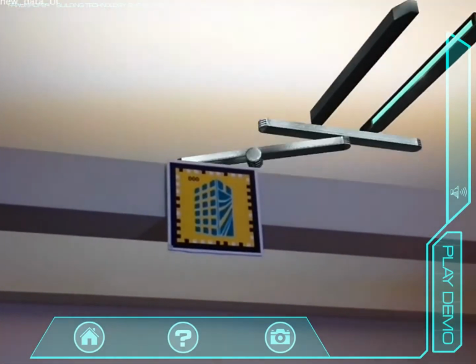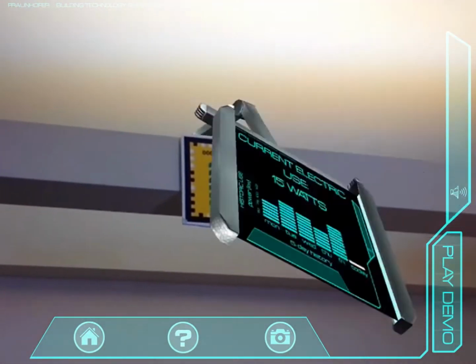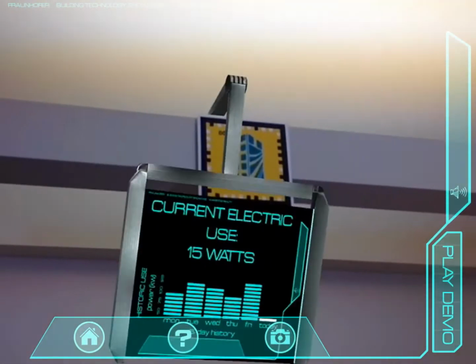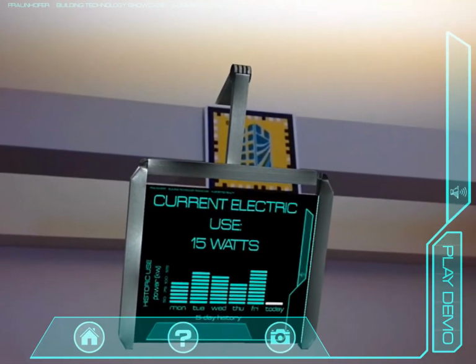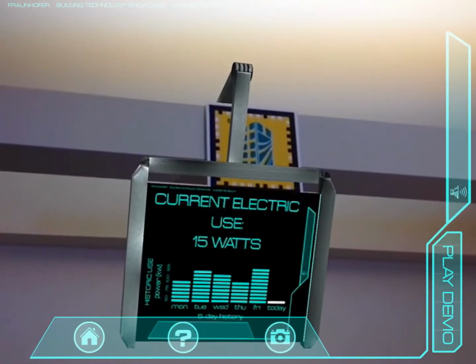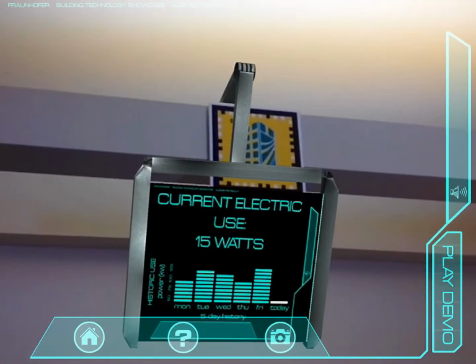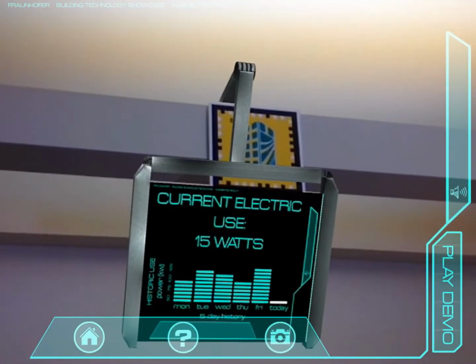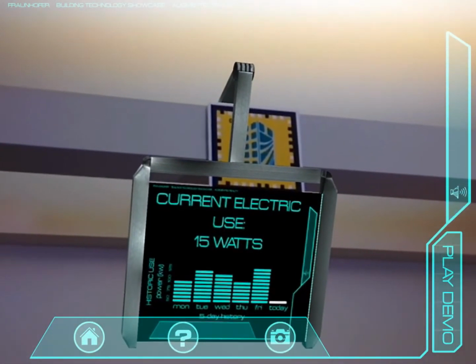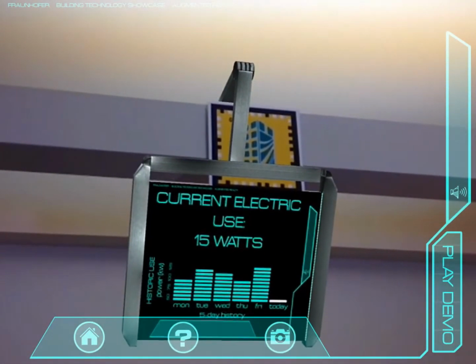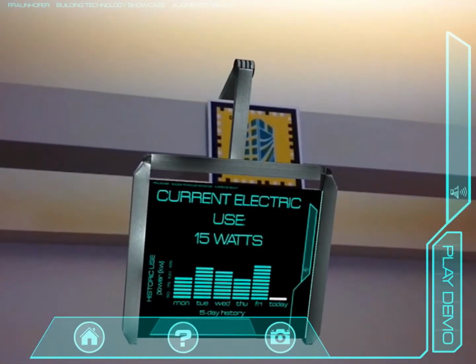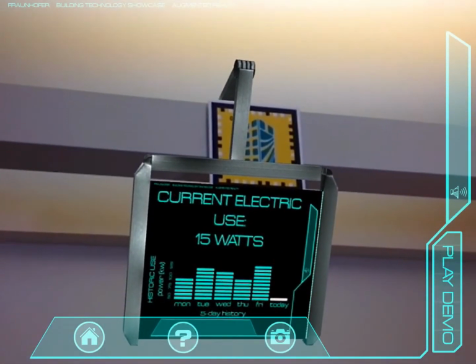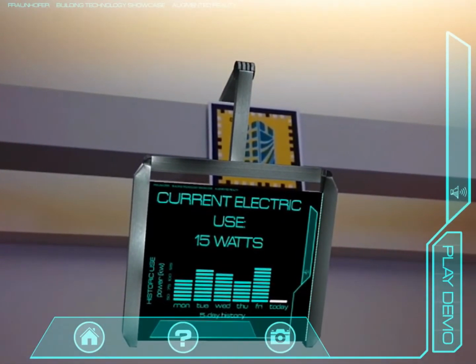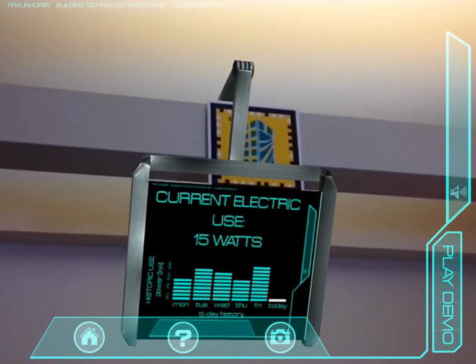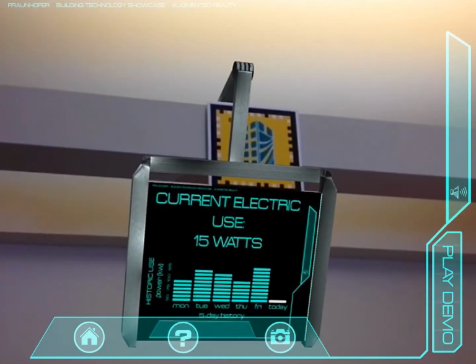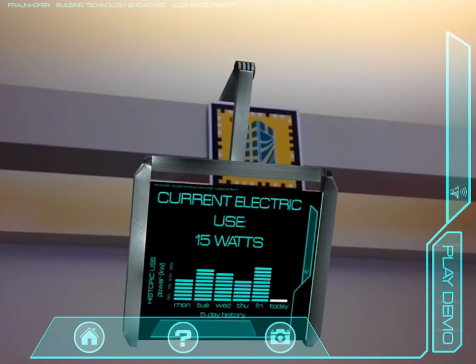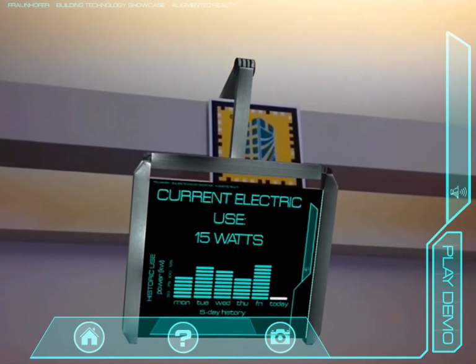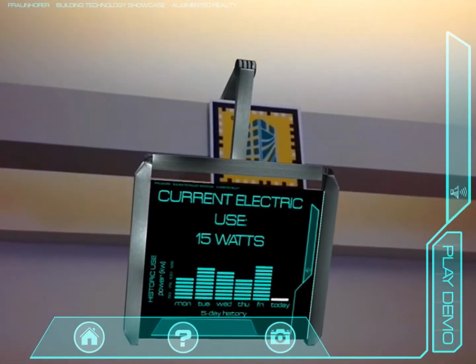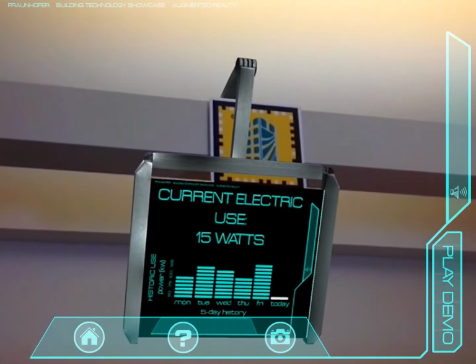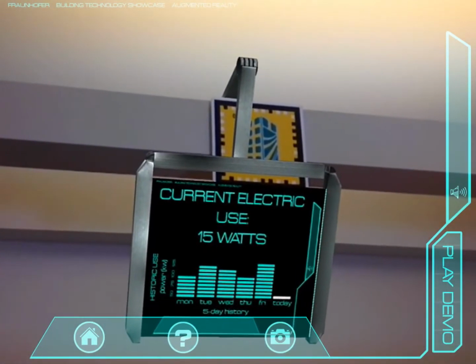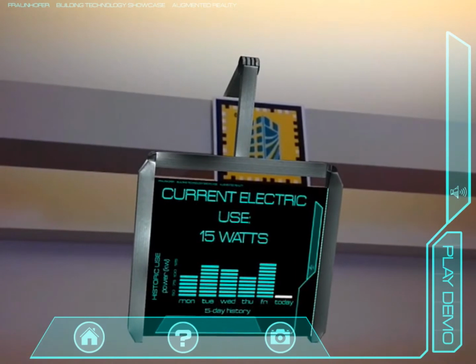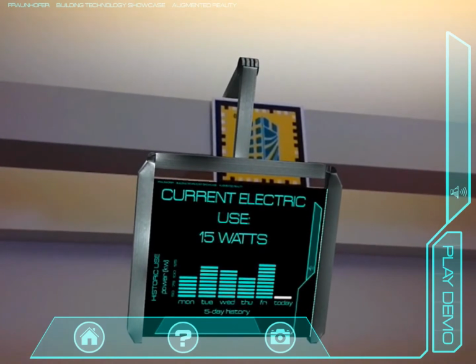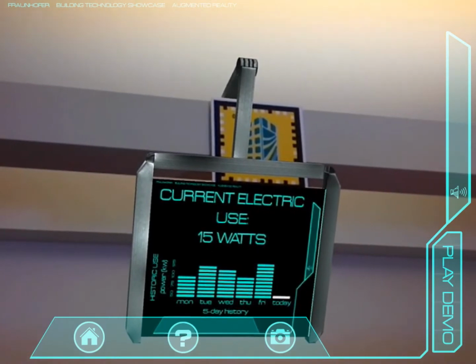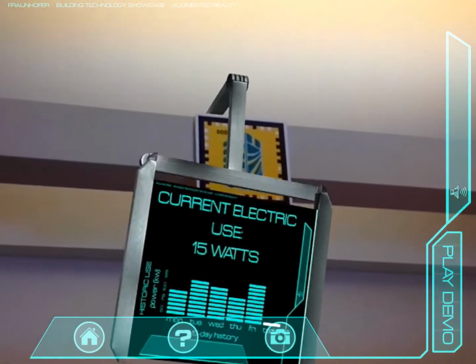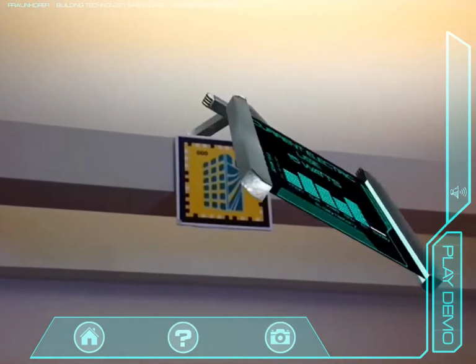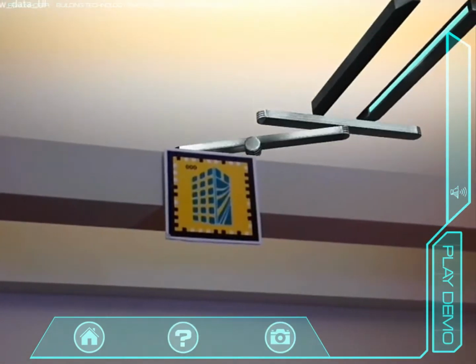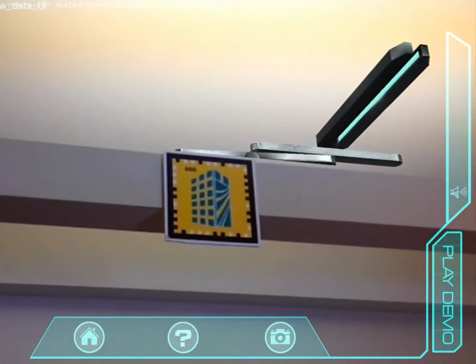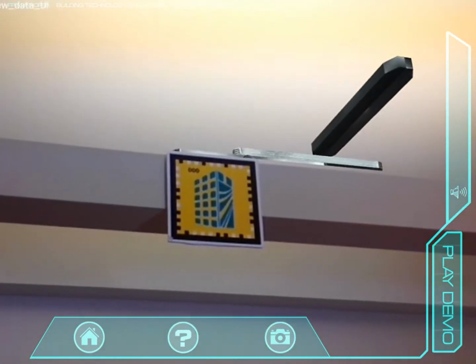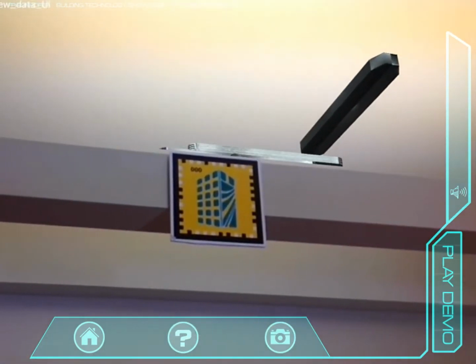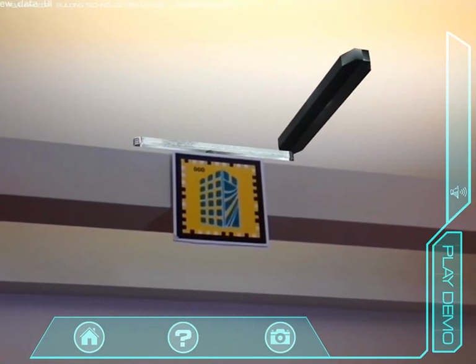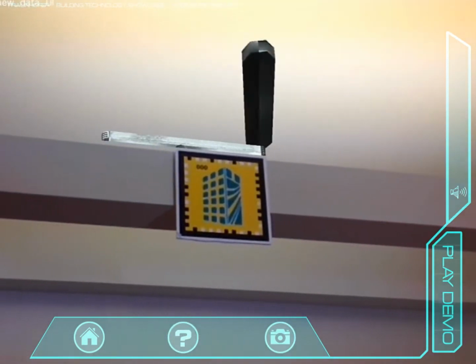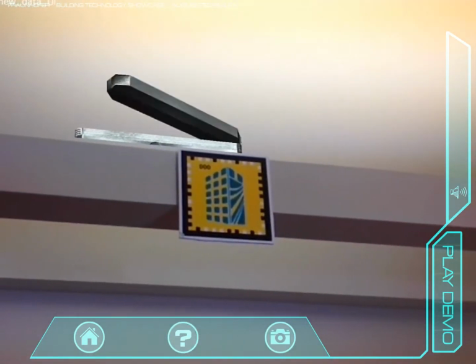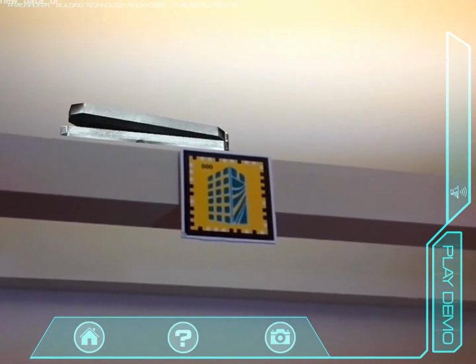Controlled by the marker being viewed, the application pulls information from this database and changes the corresponding visualizations based on the data received.